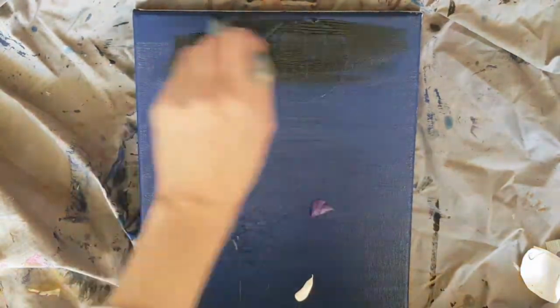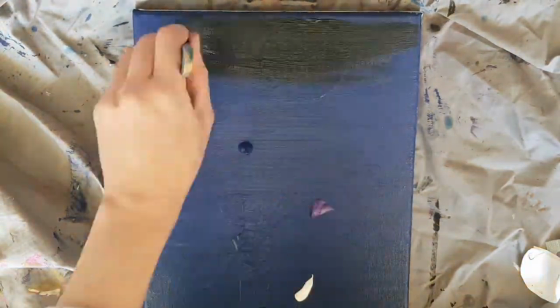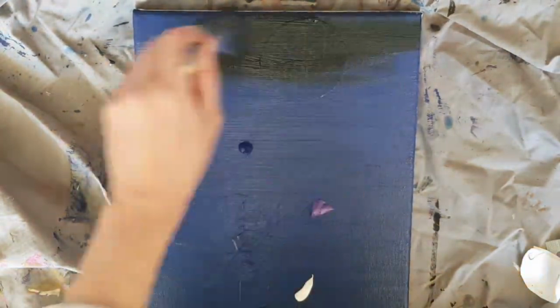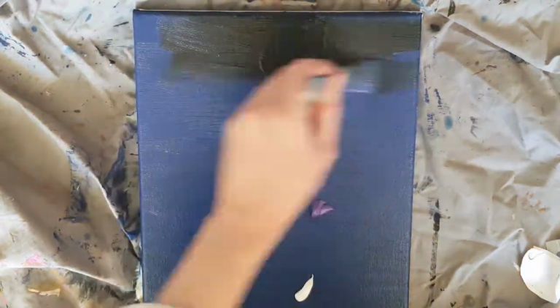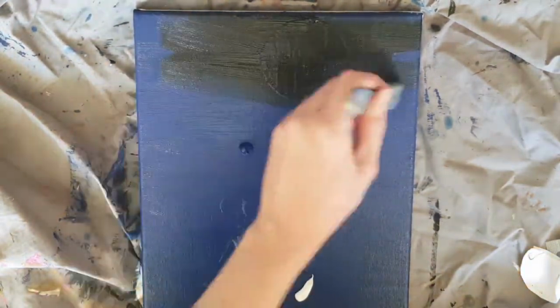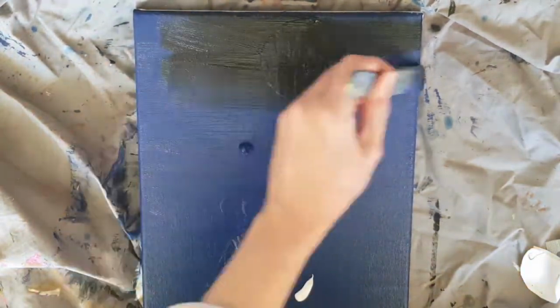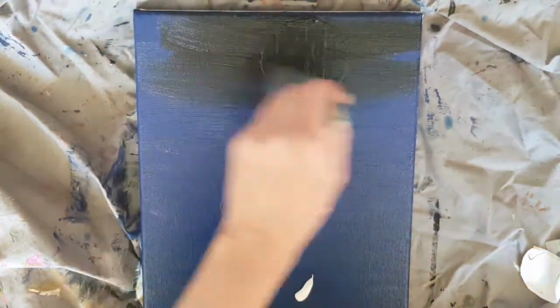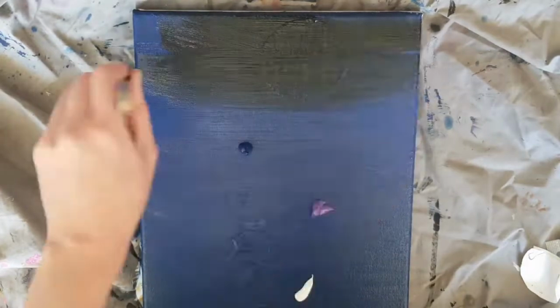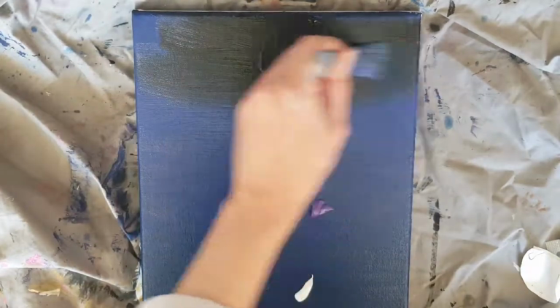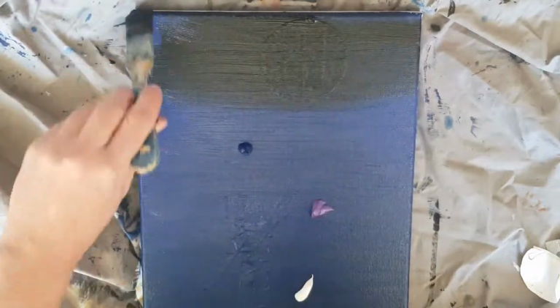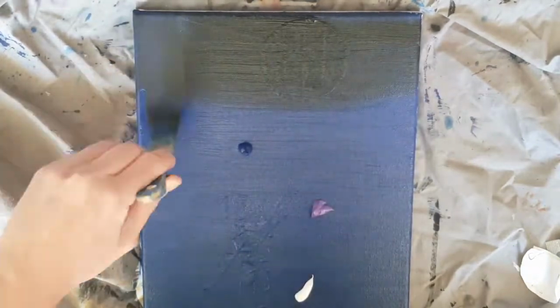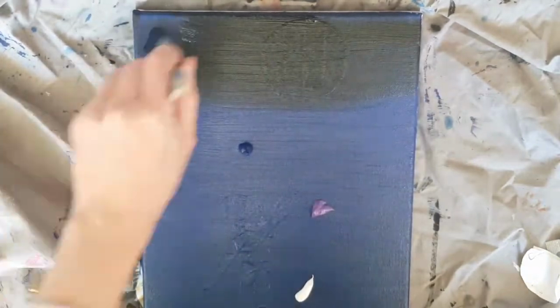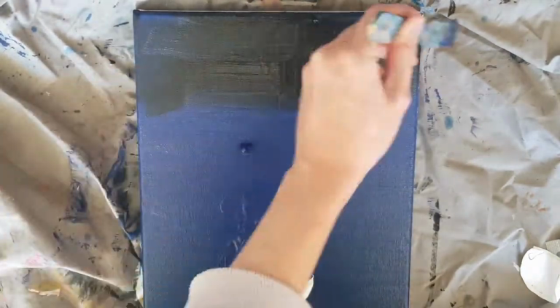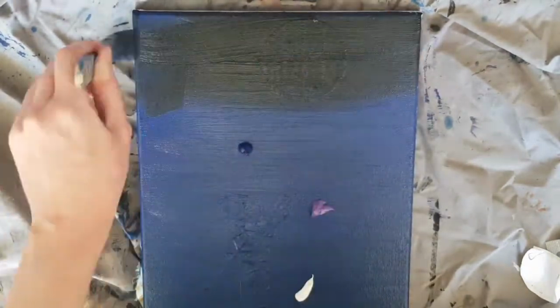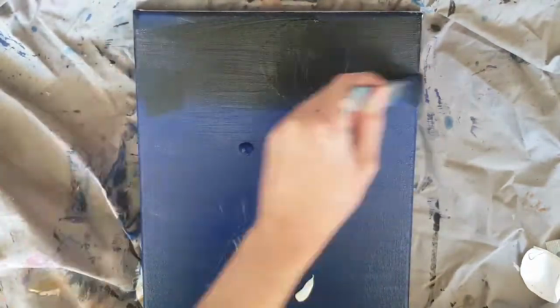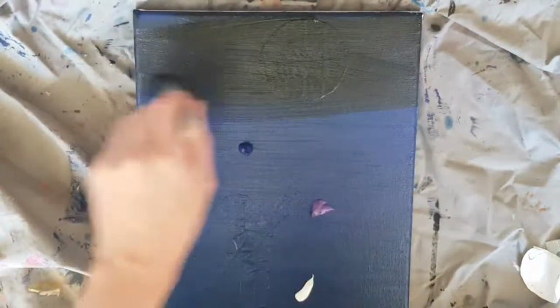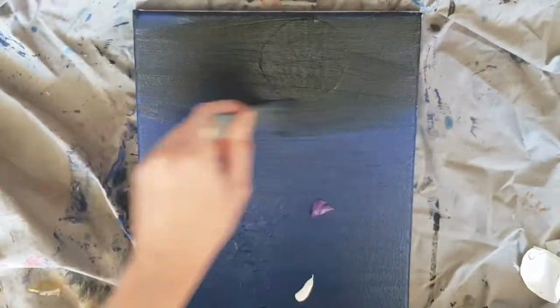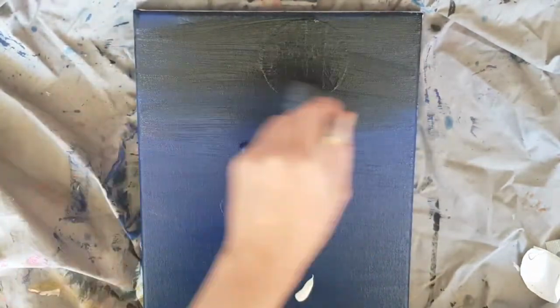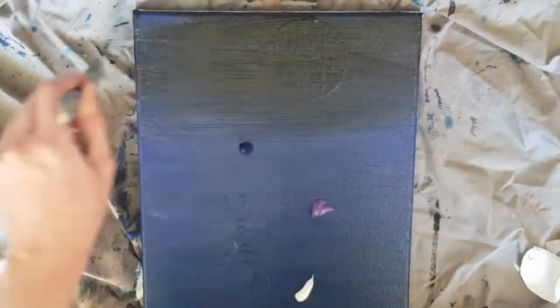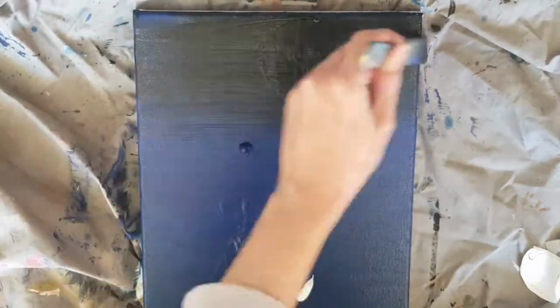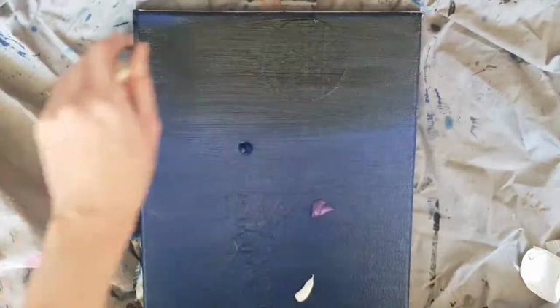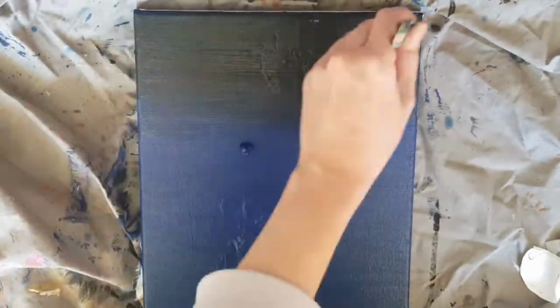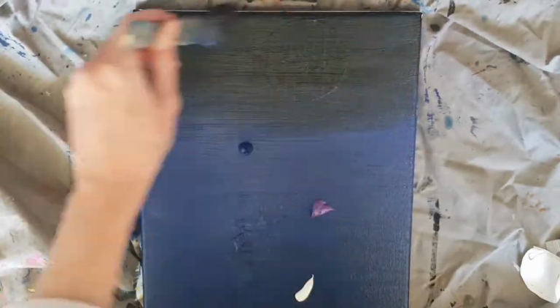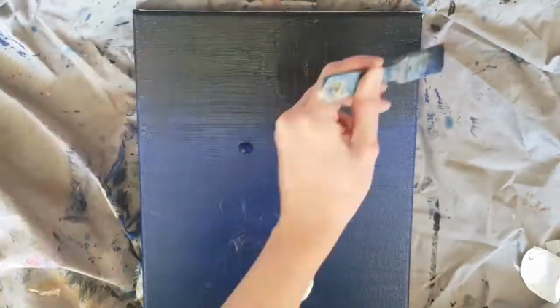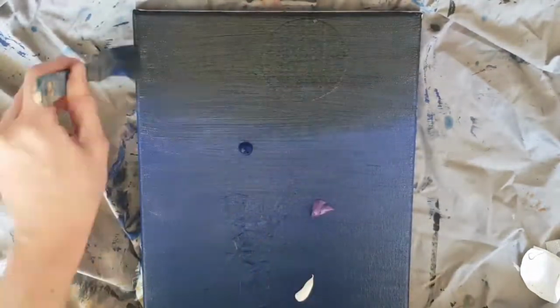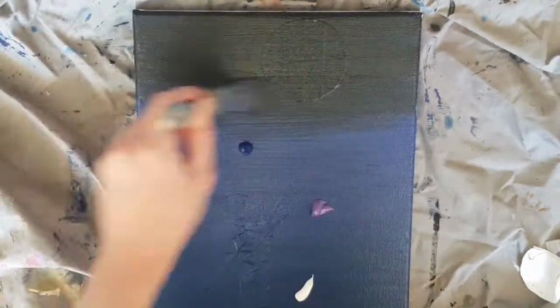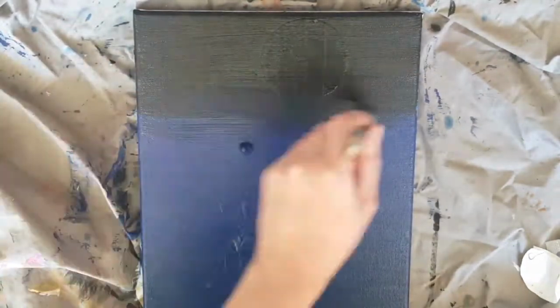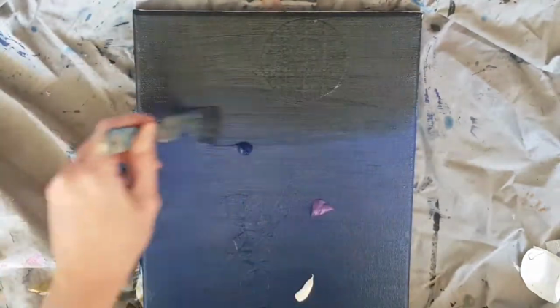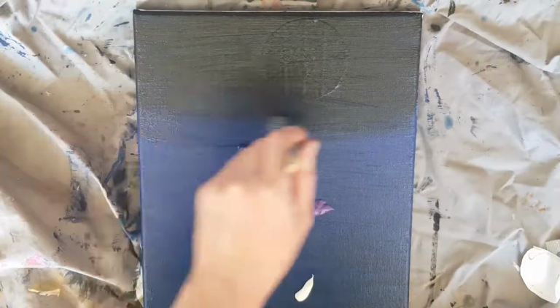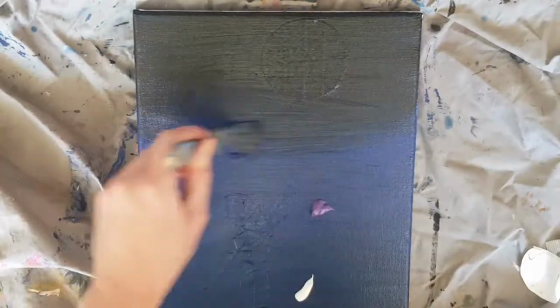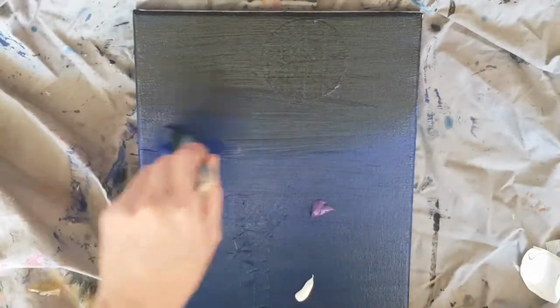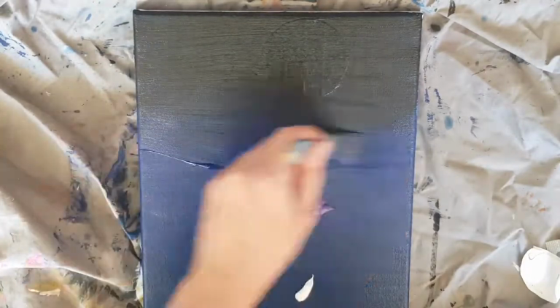Next, darken the top of the canvas using black paint and blend it down into the blue towards the middle of the canvas.